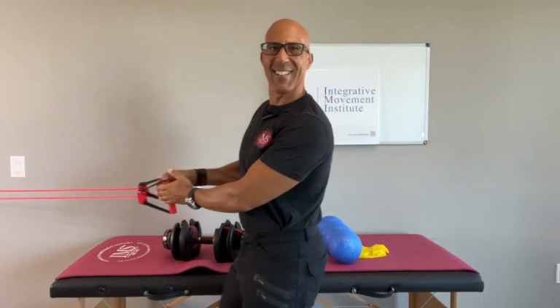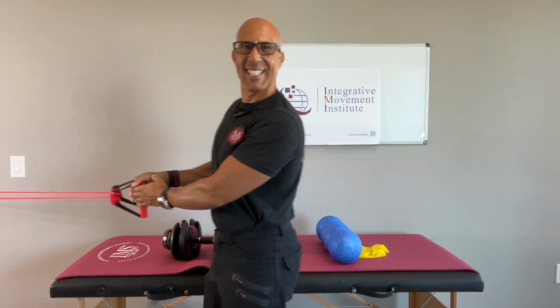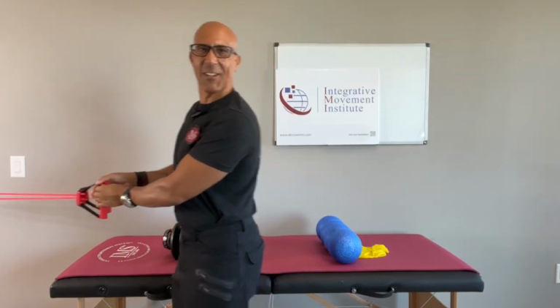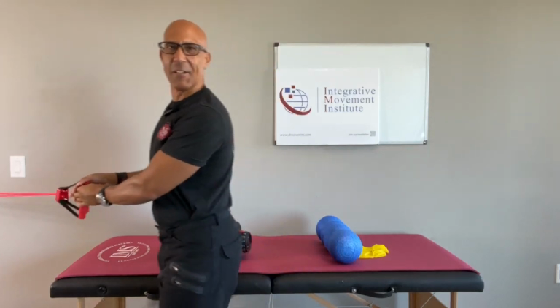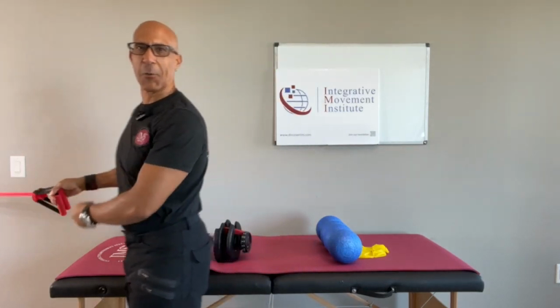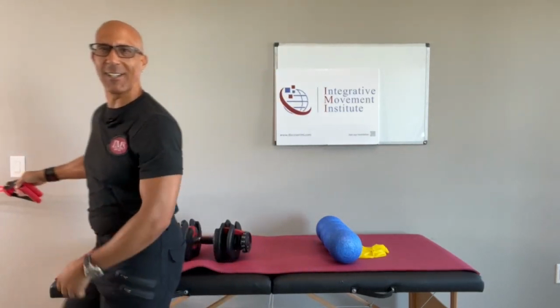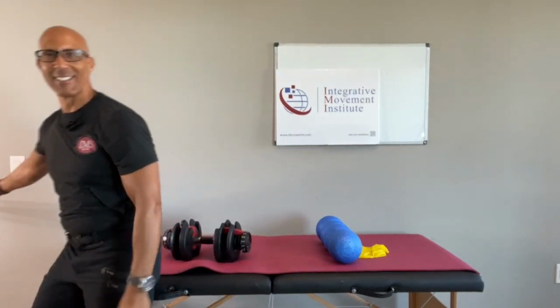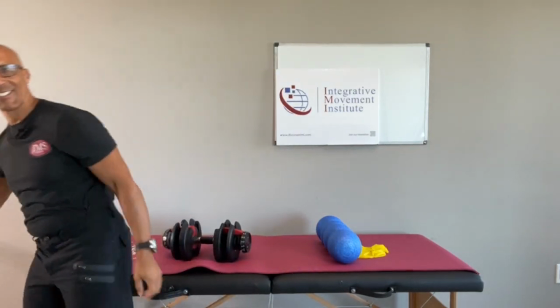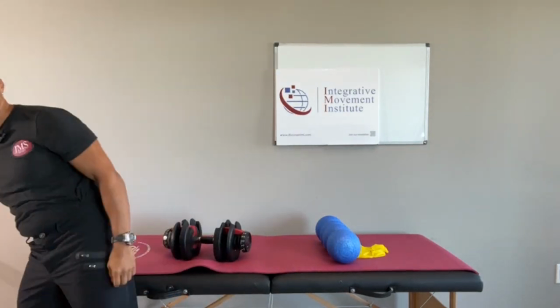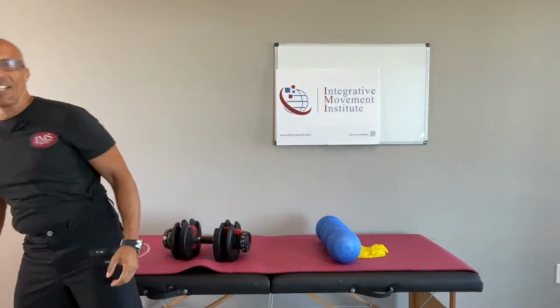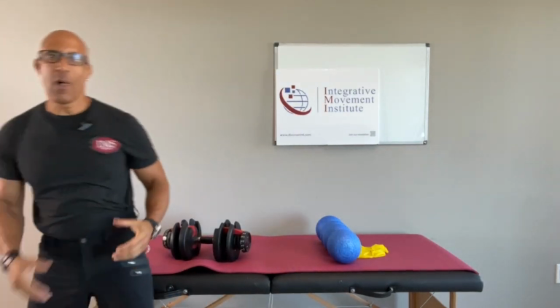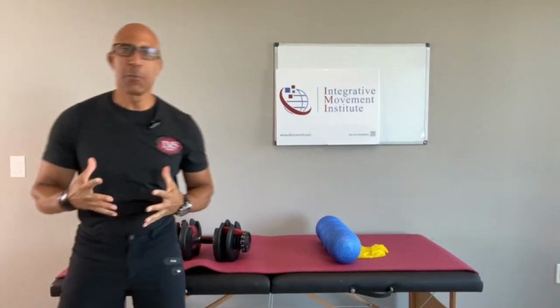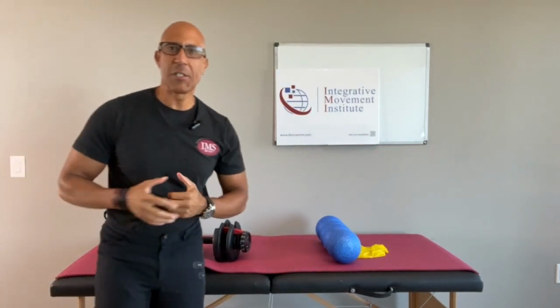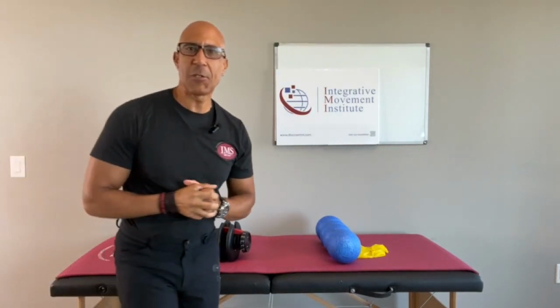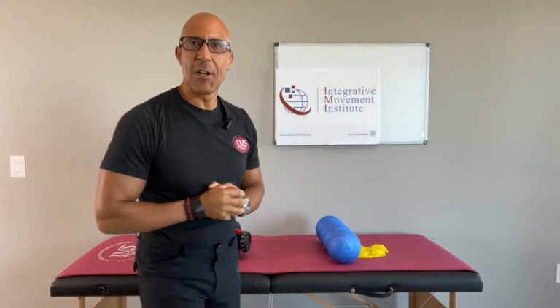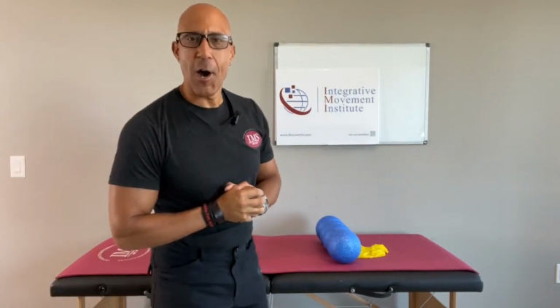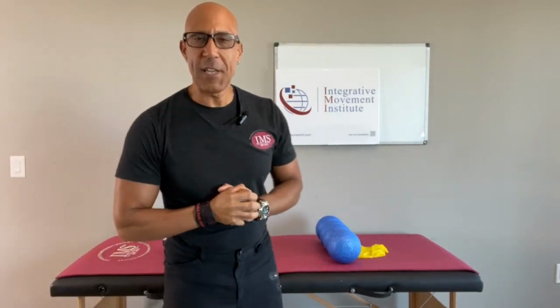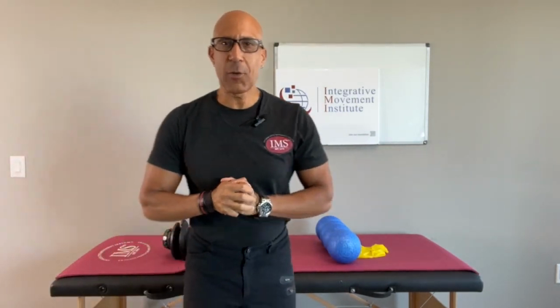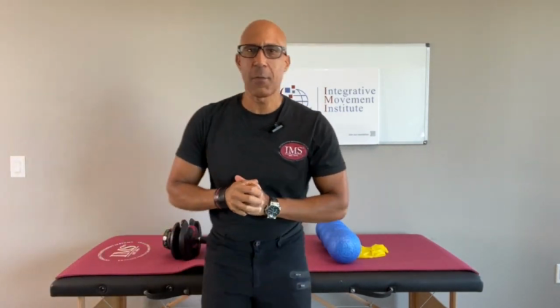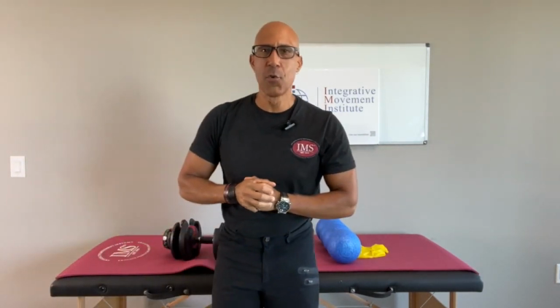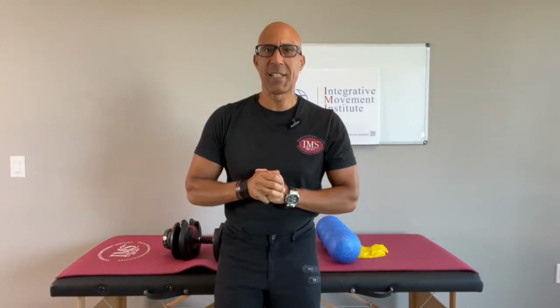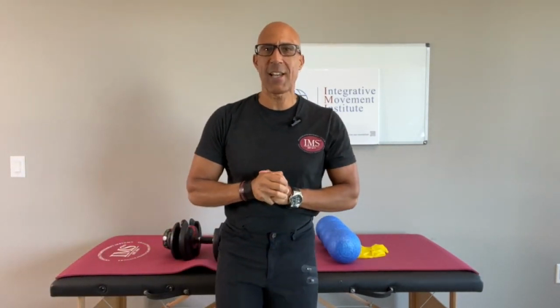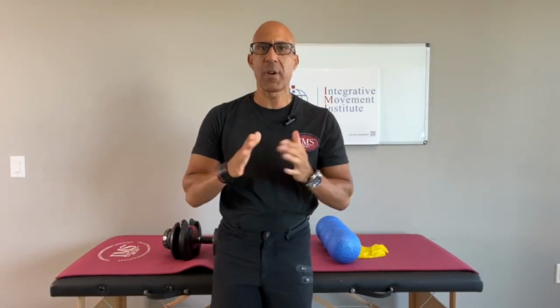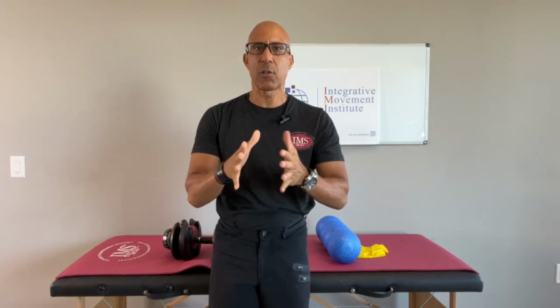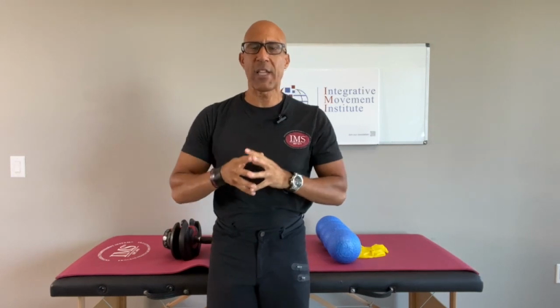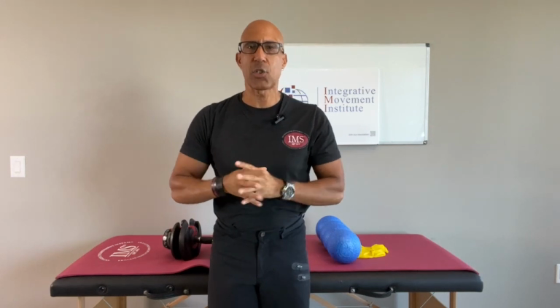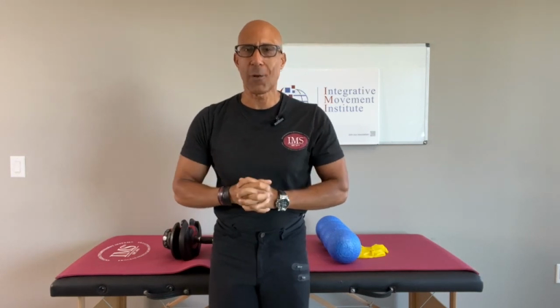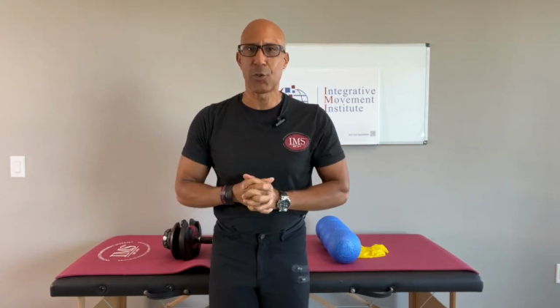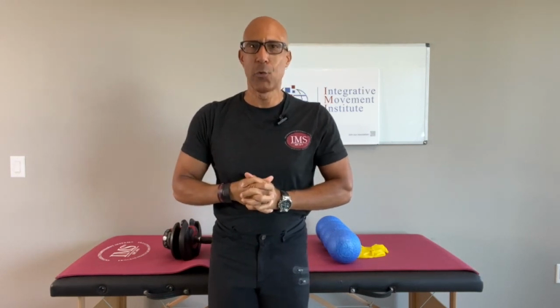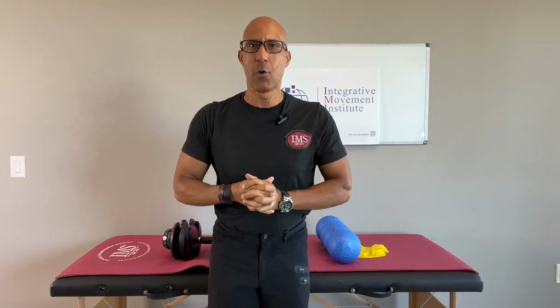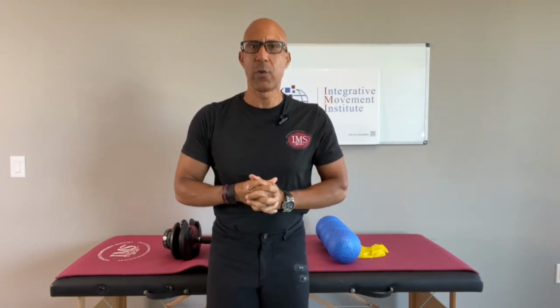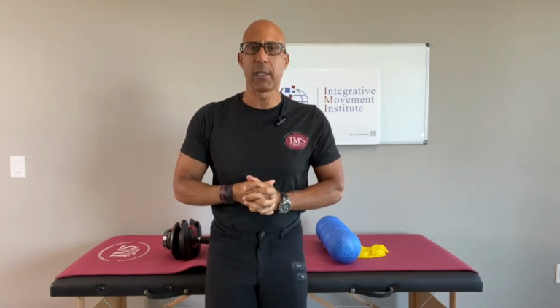Hey there, this is Dr. Evan Osar. Welcome to this edition of Integrative Movement Insider. I hope you're having a great start to your week.